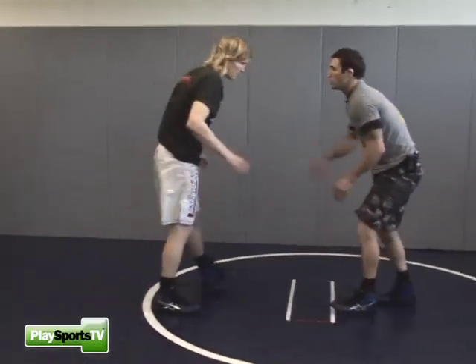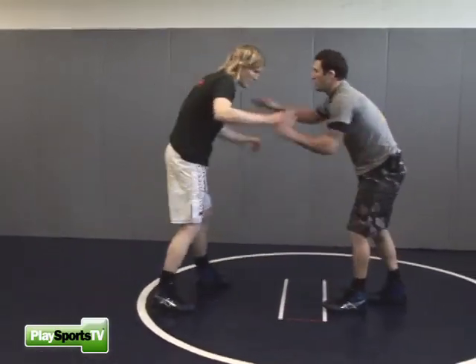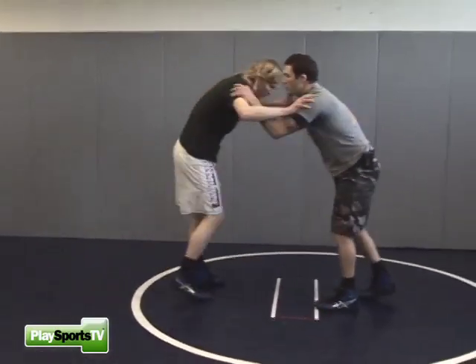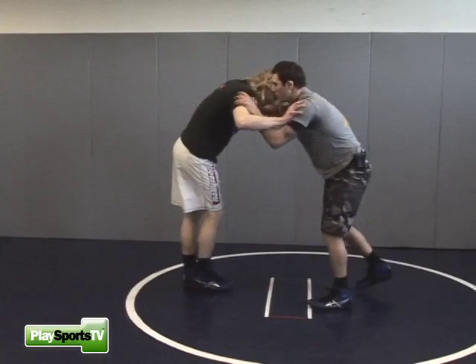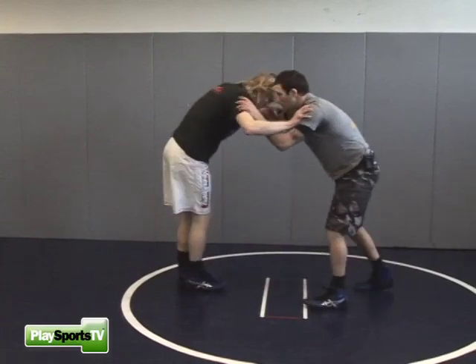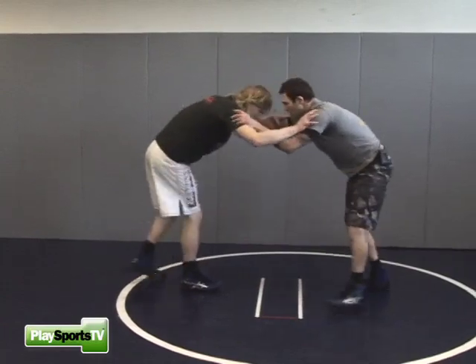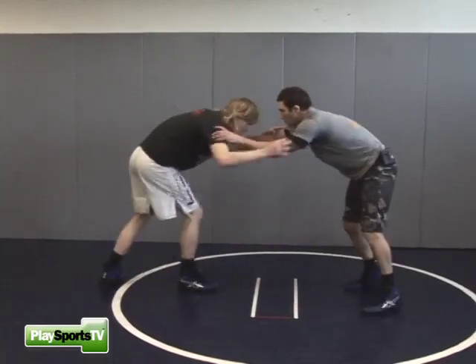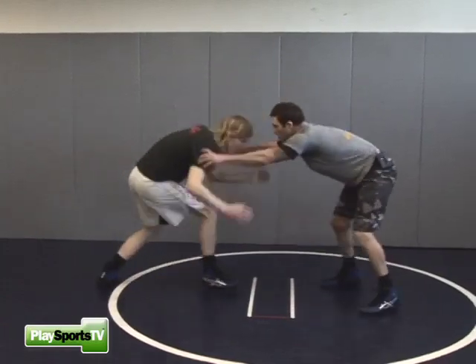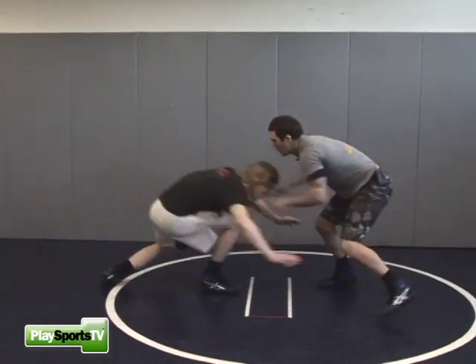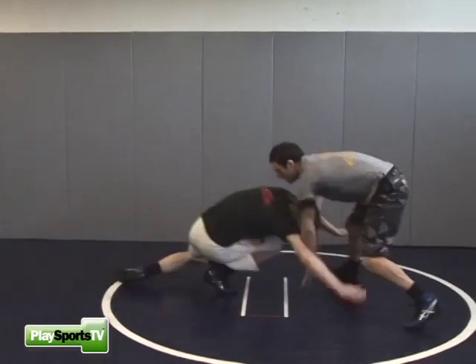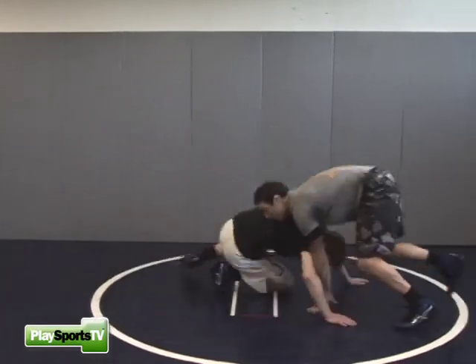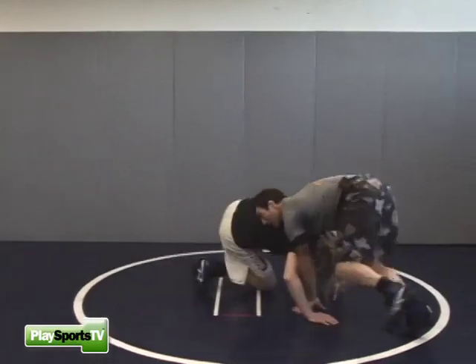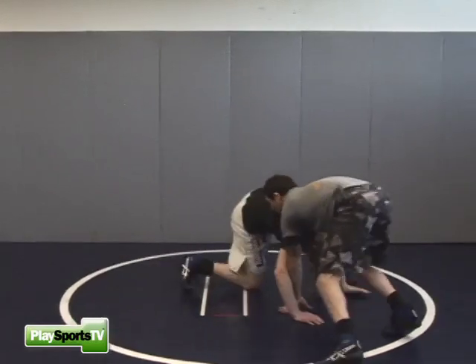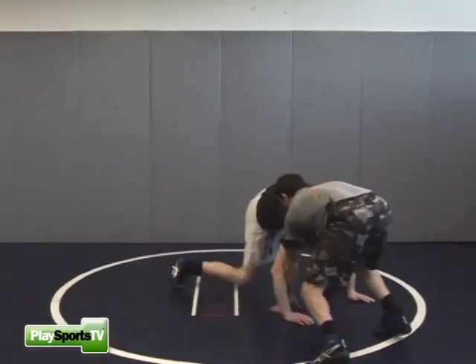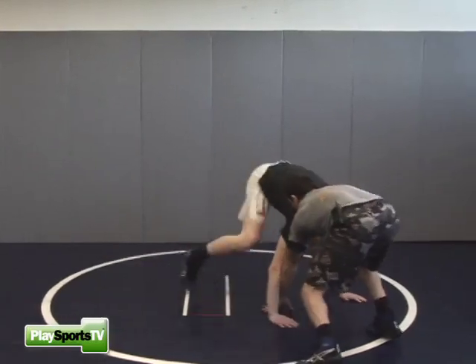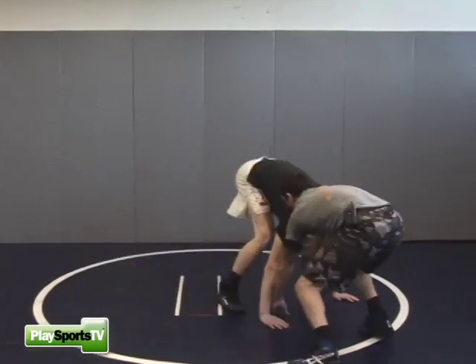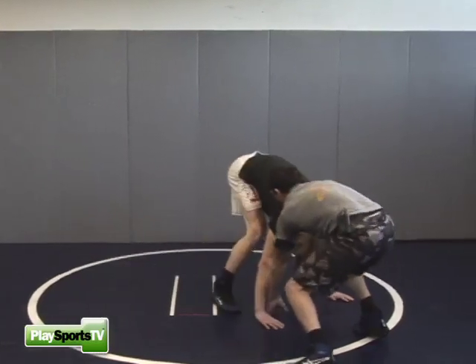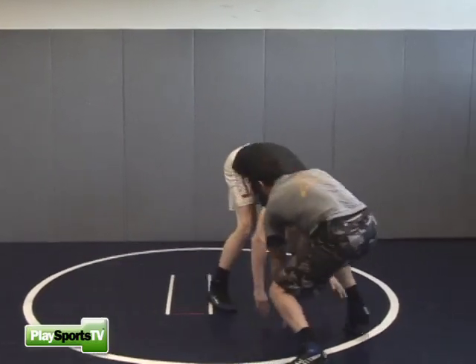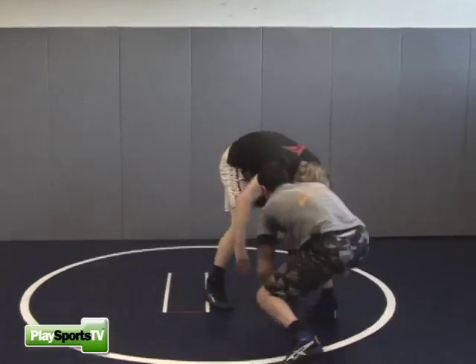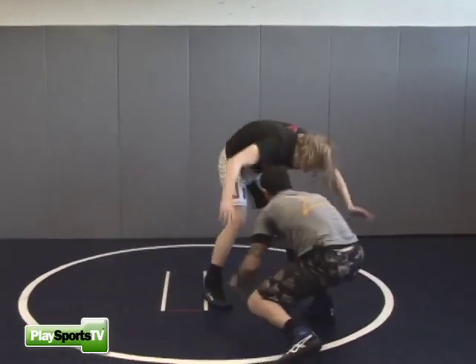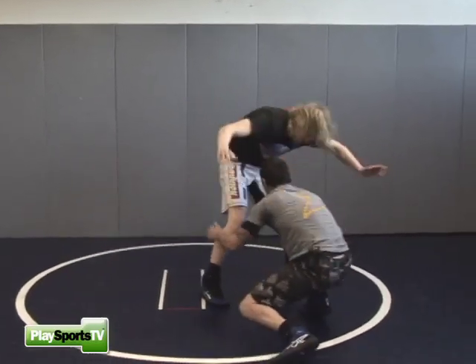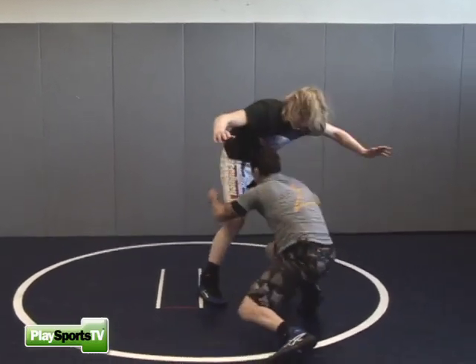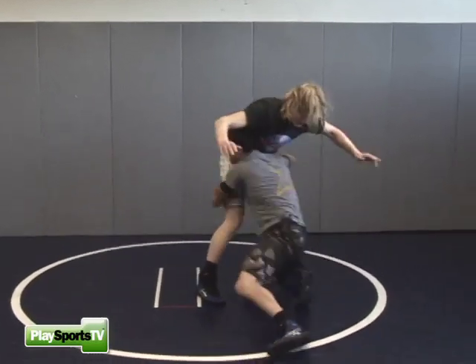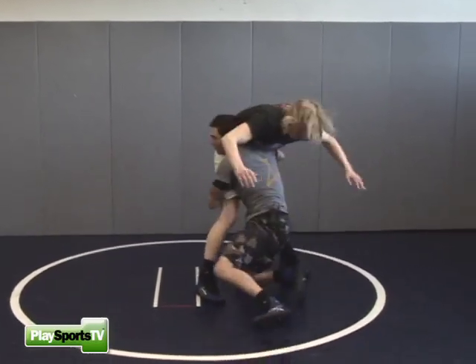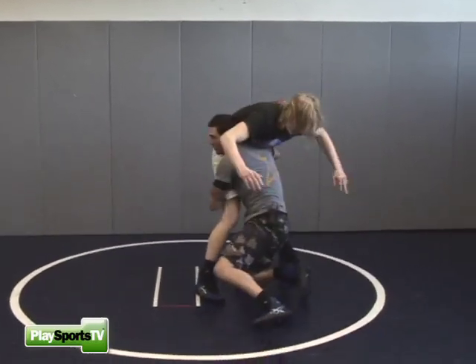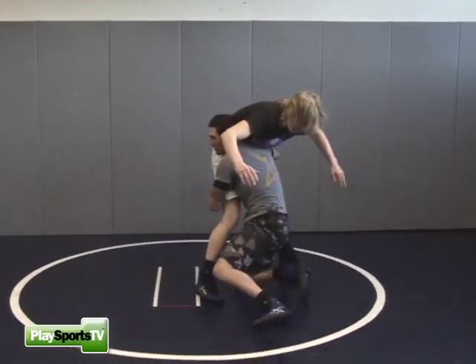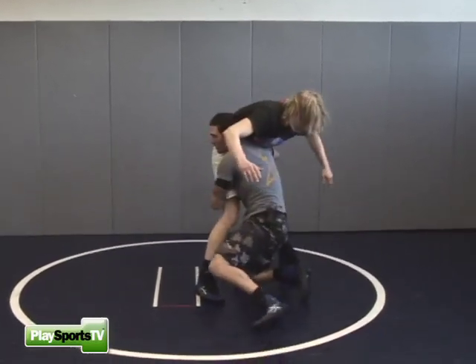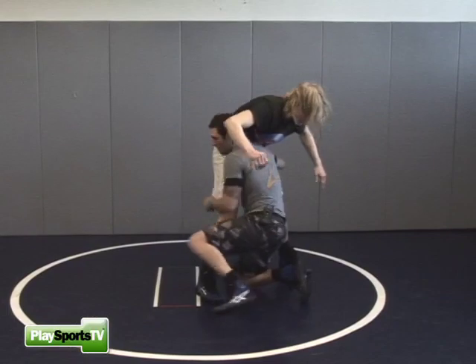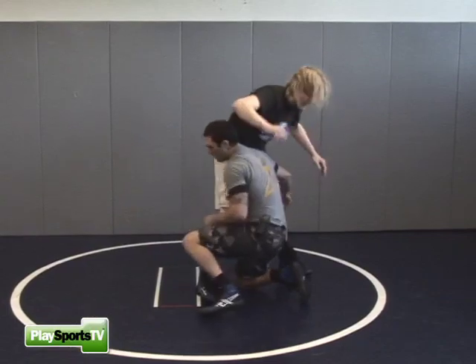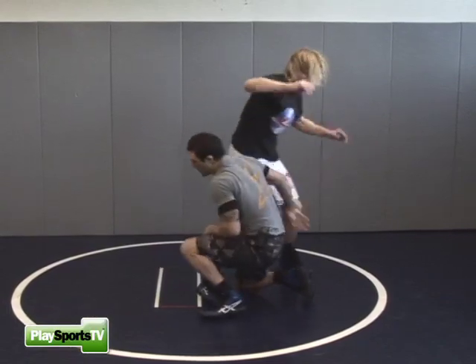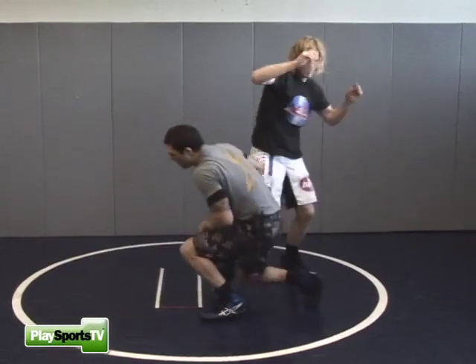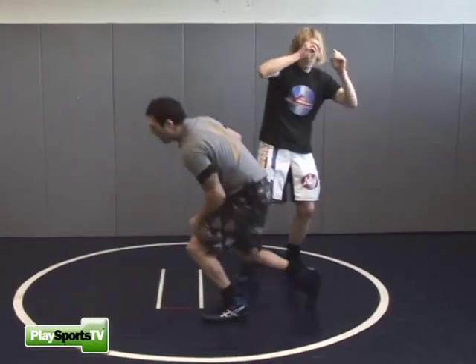Same thing with the double leg. He shoots, I down block, he comes up, I go underneath him, right to my shot.